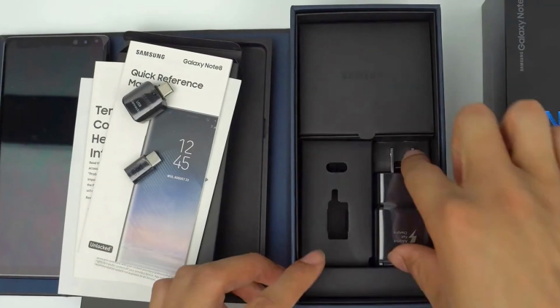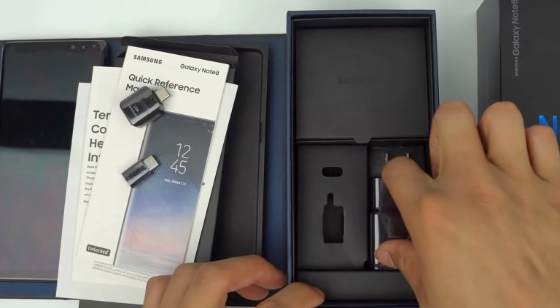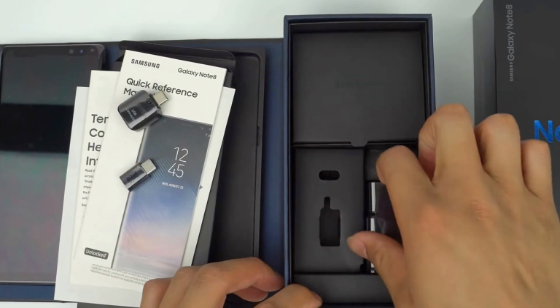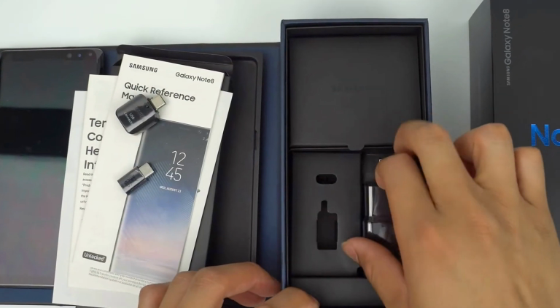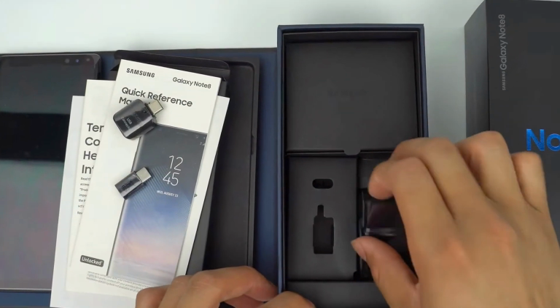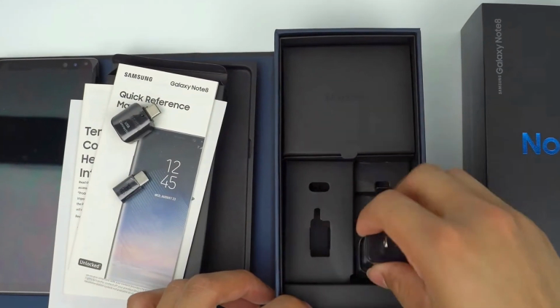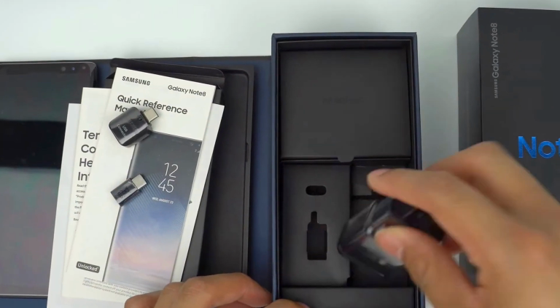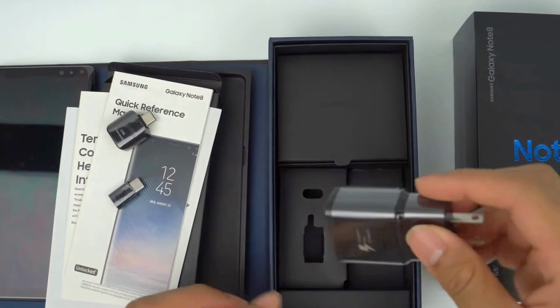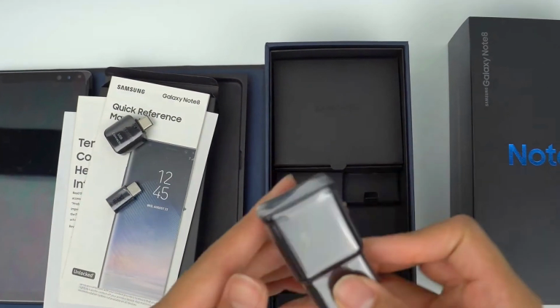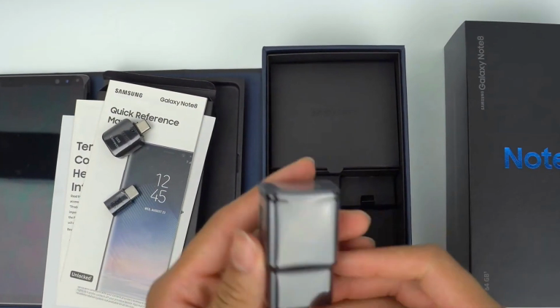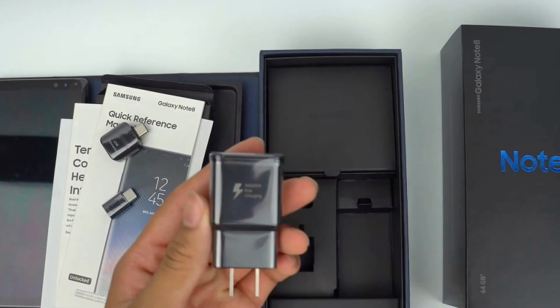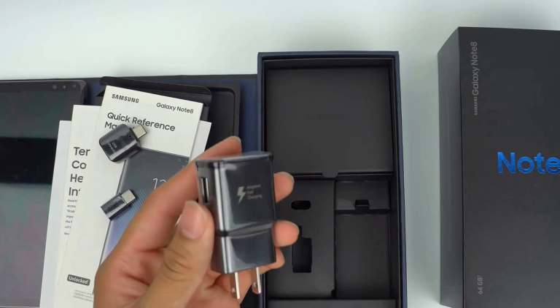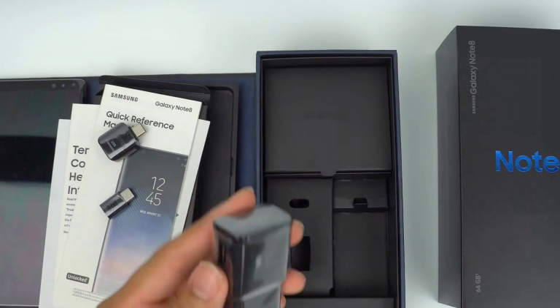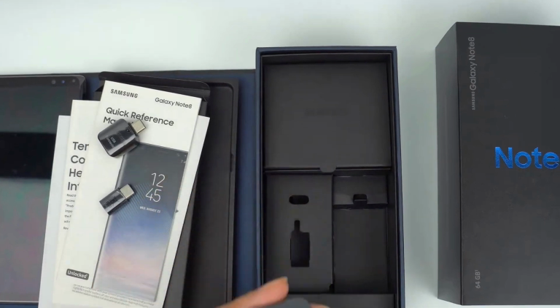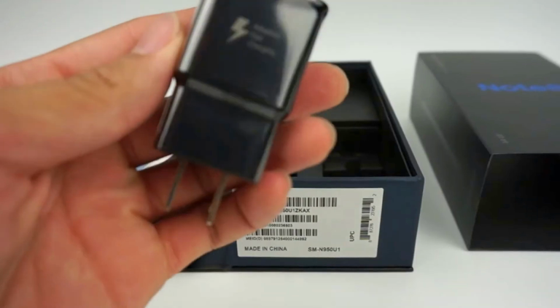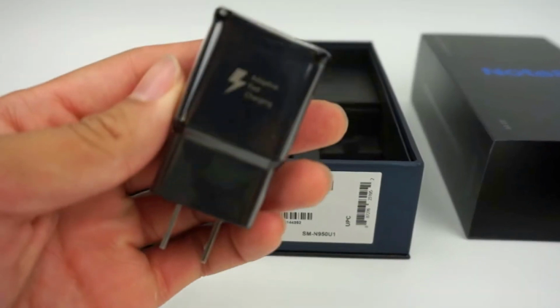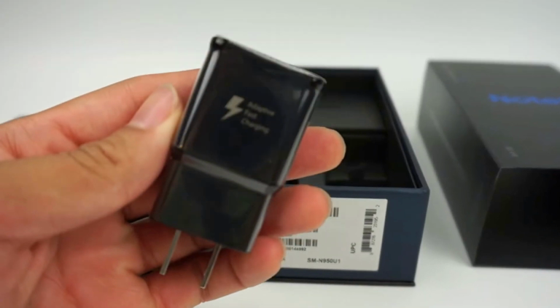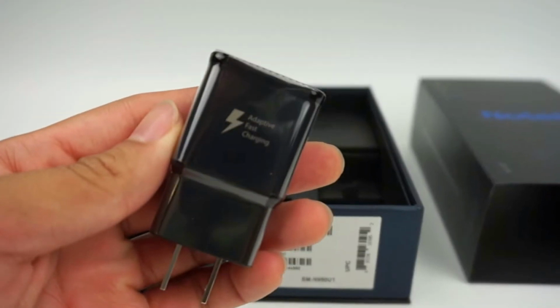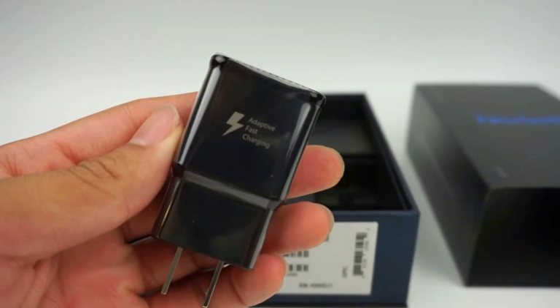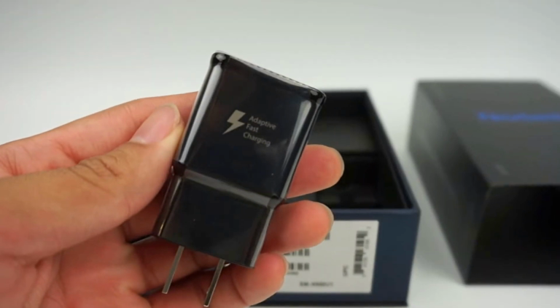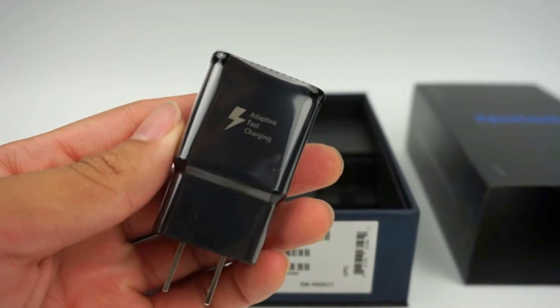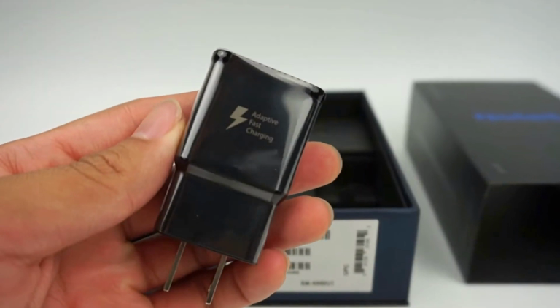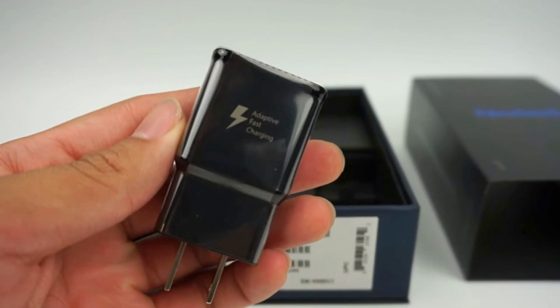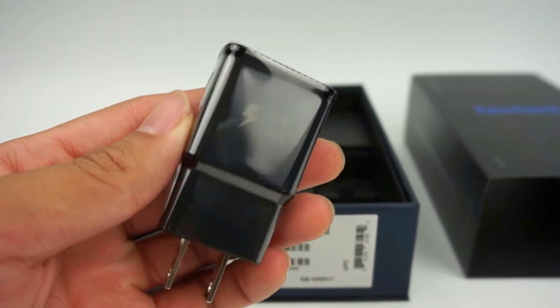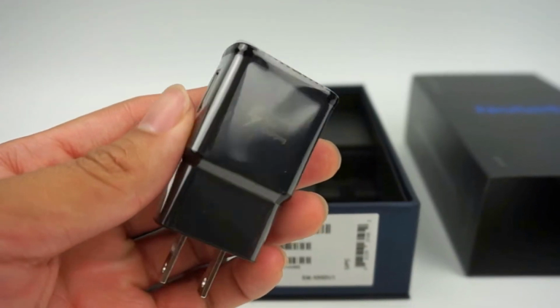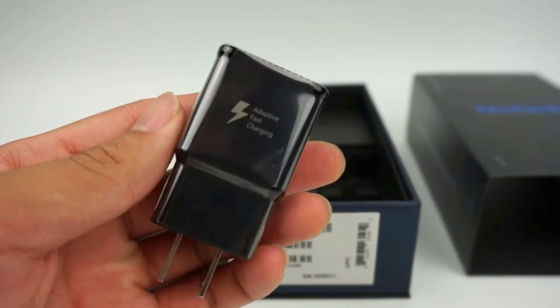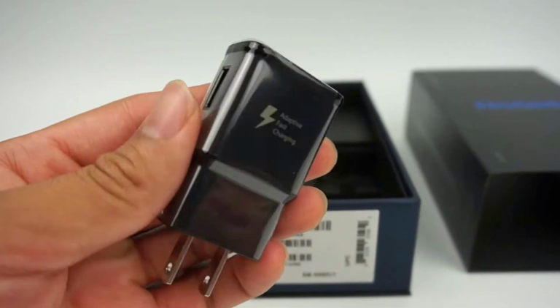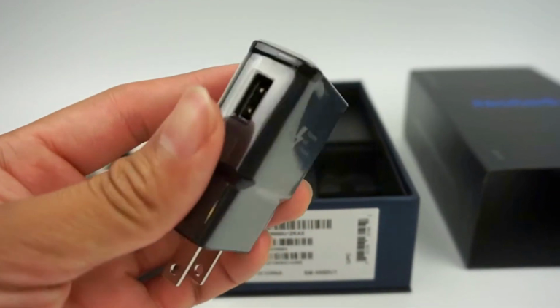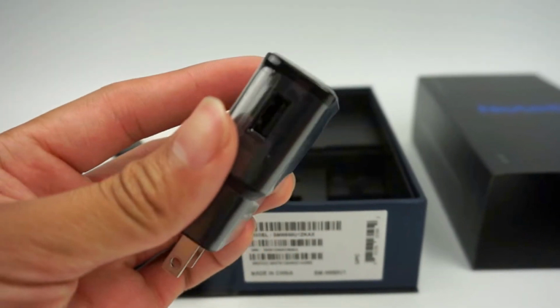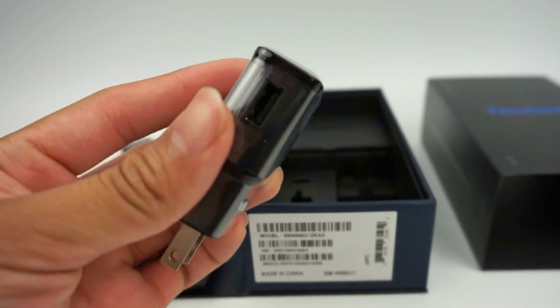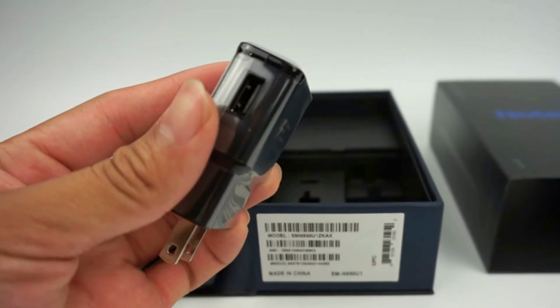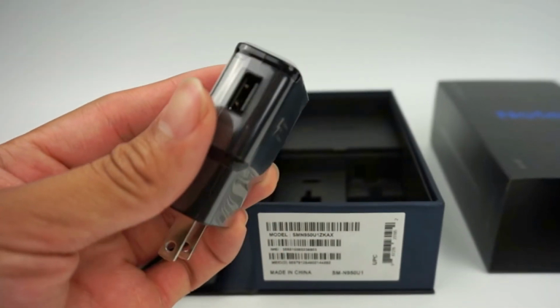The adaptive fast charging wall plug will allow you to get over 50% charge in just 30 minutes of charging.